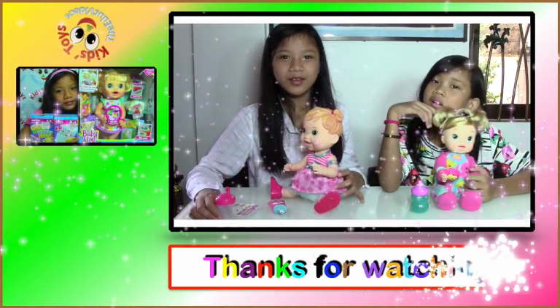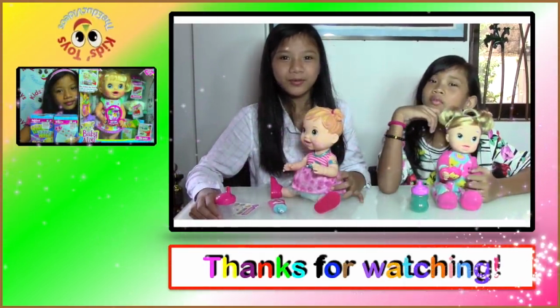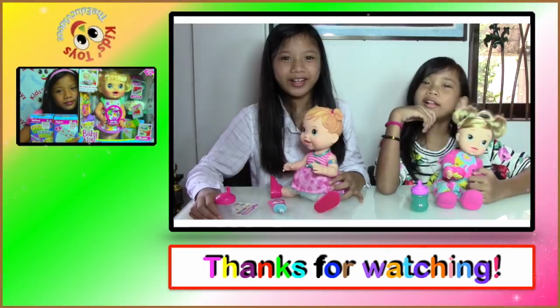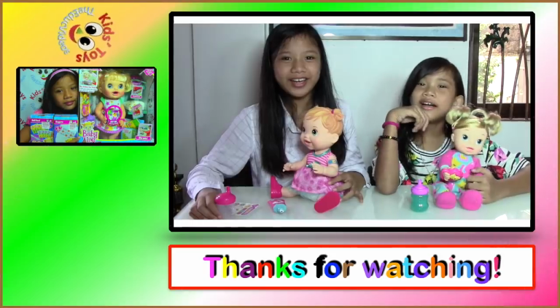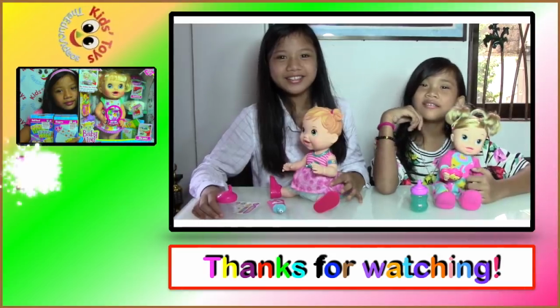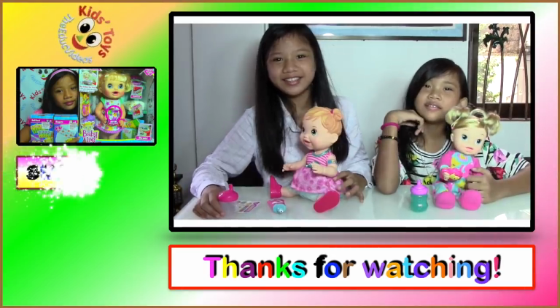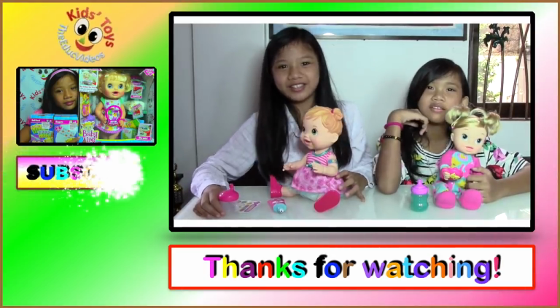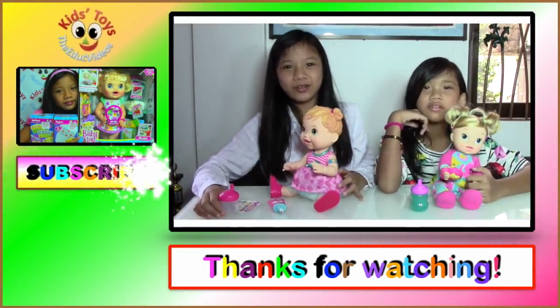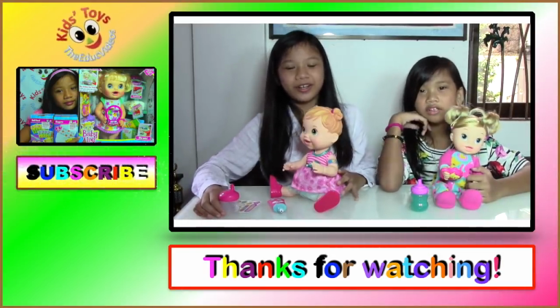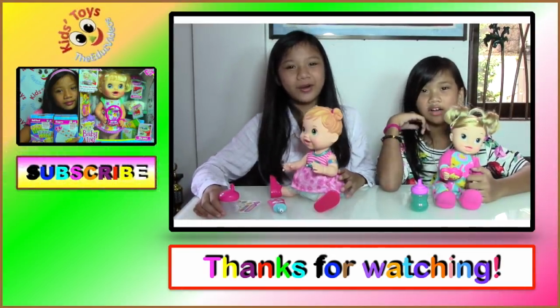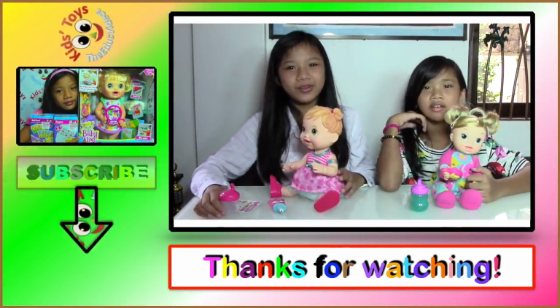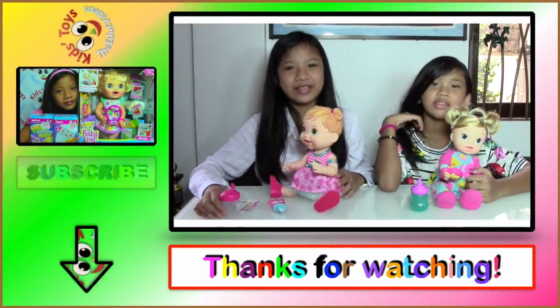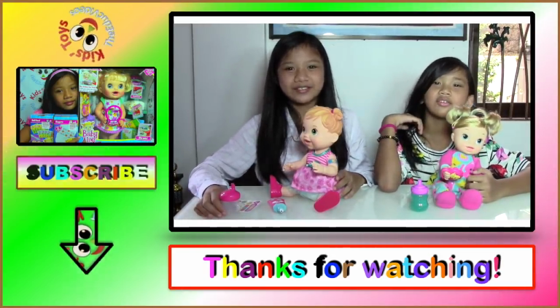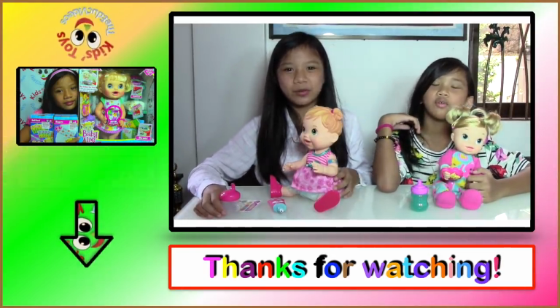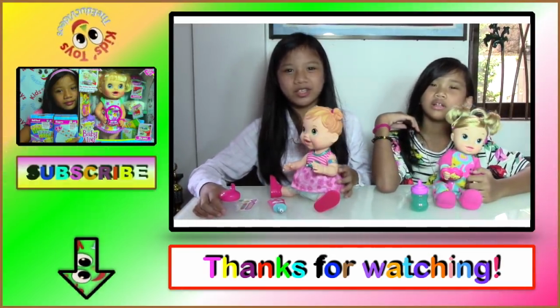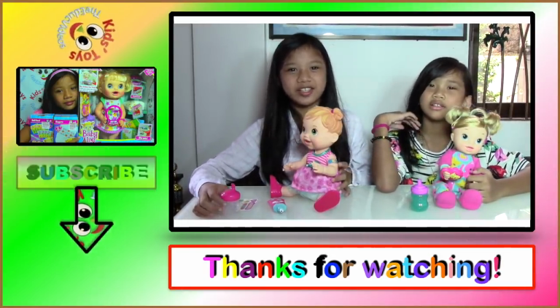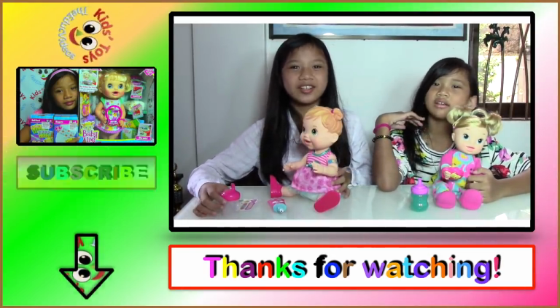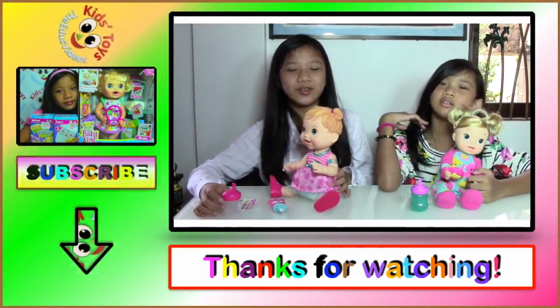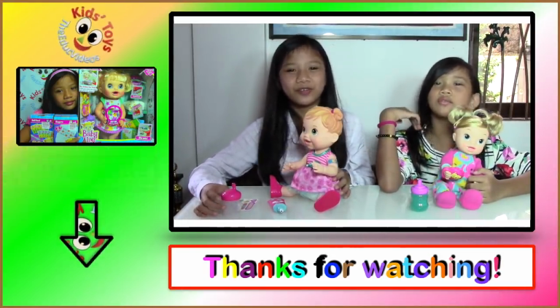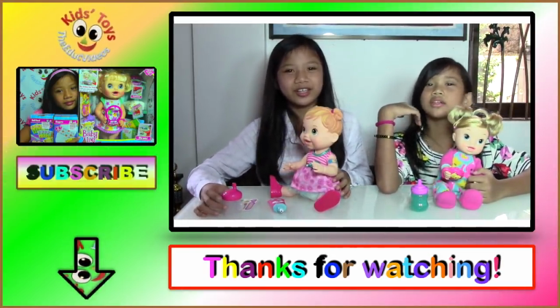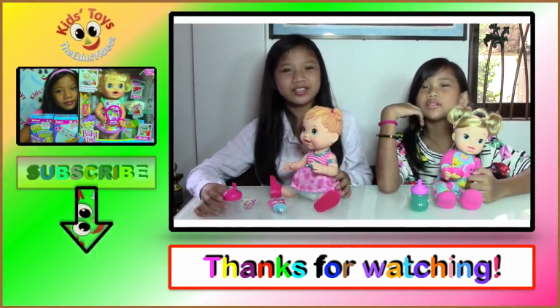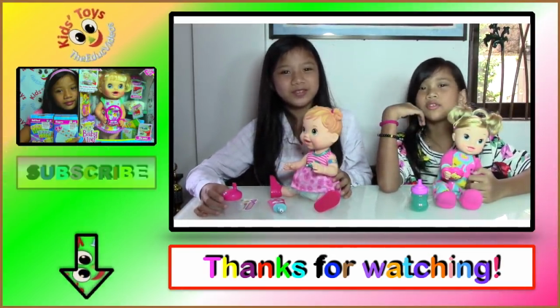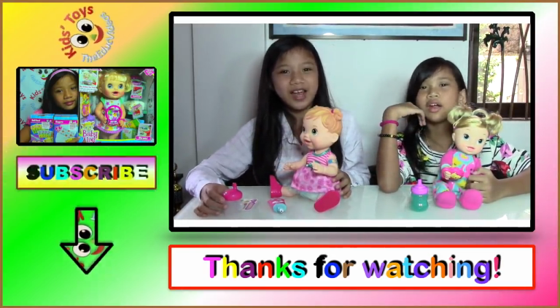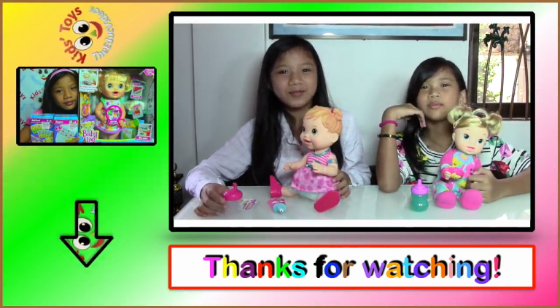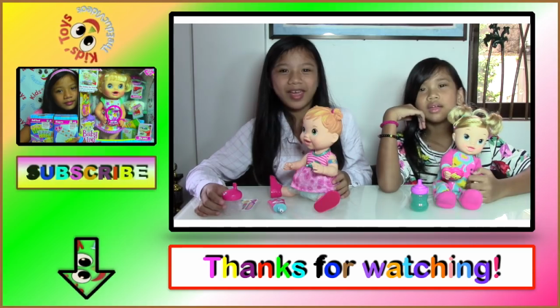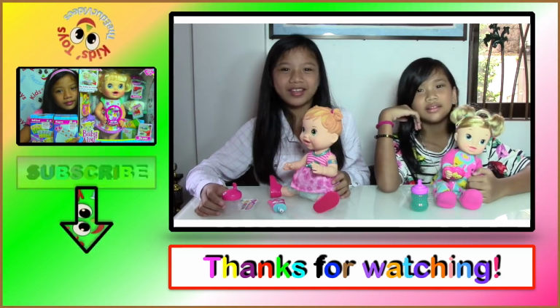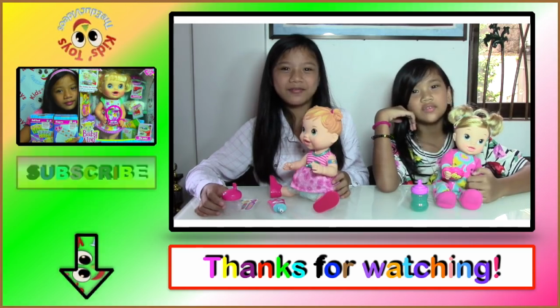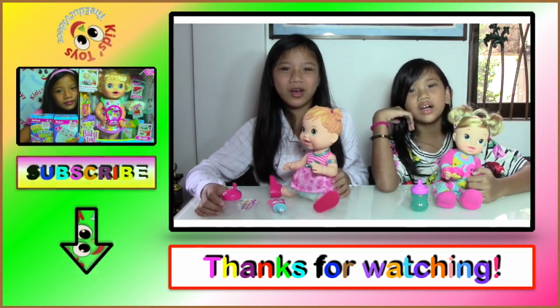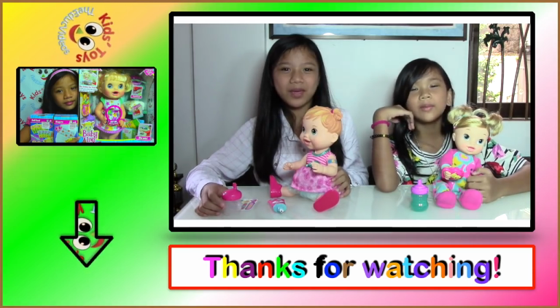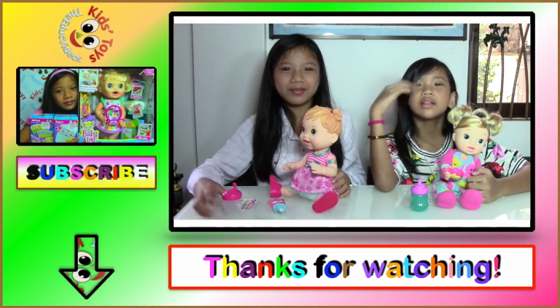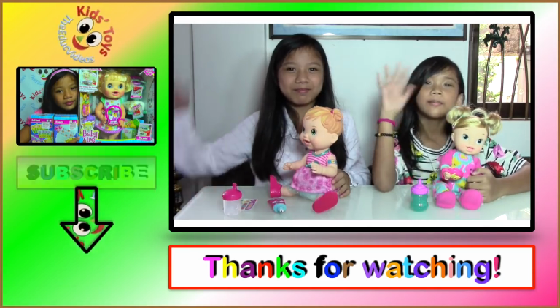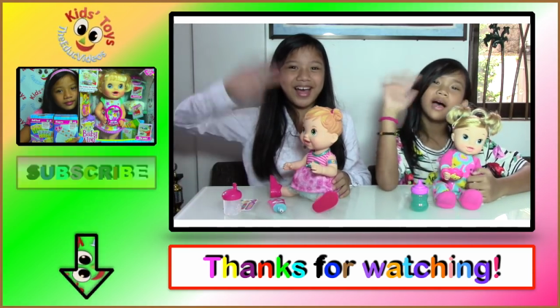Well guys, that's all for now. Thanks for watching. Don't forget to subscribe and leave a comment. Bye!